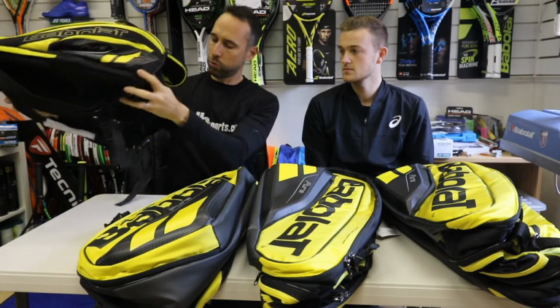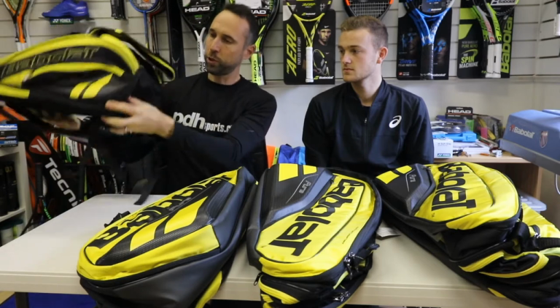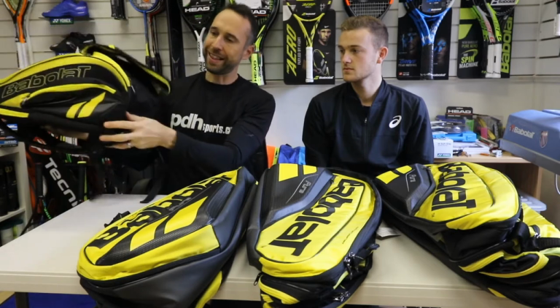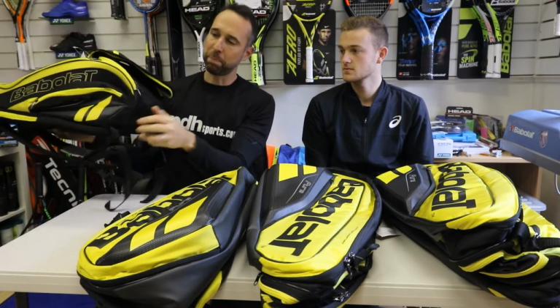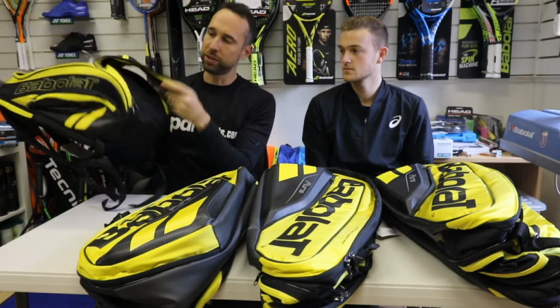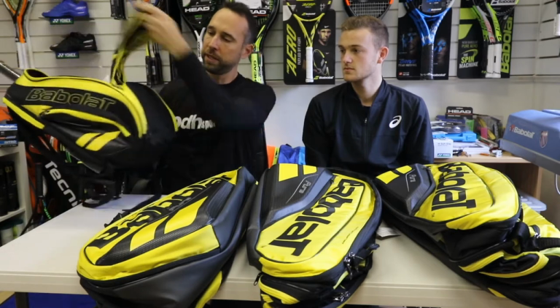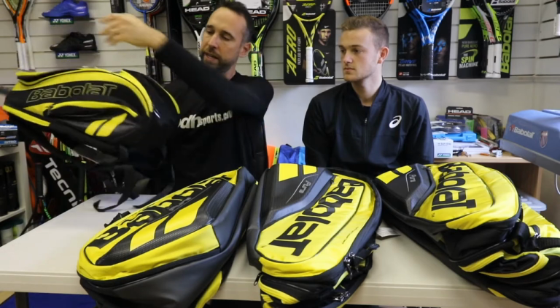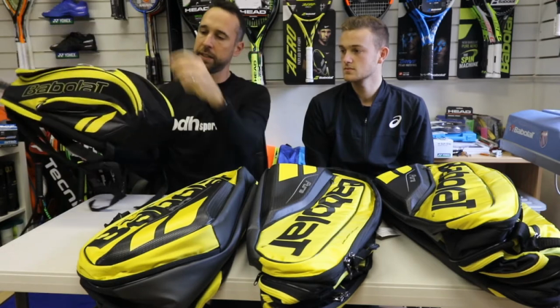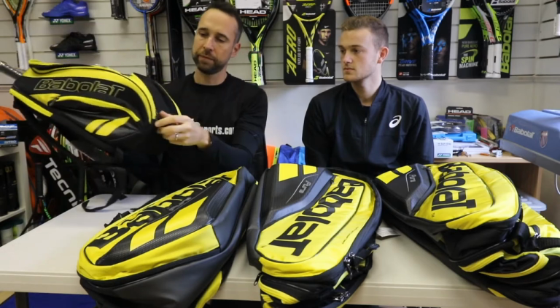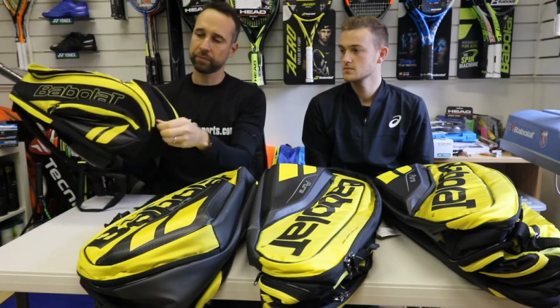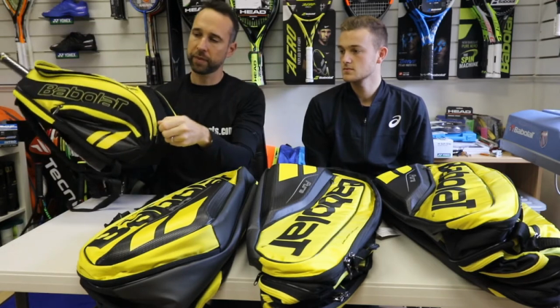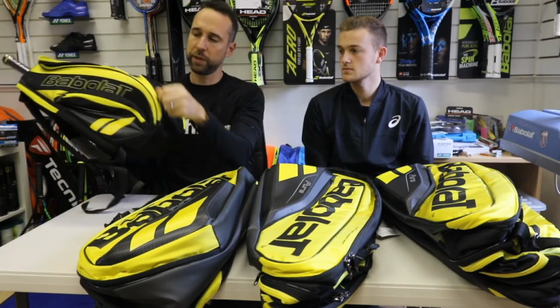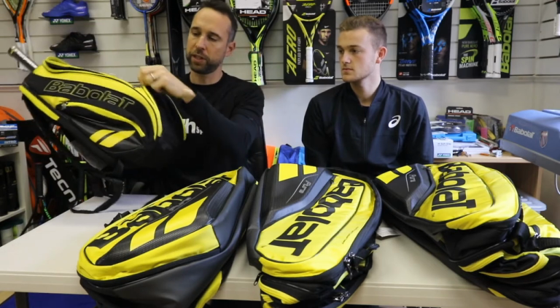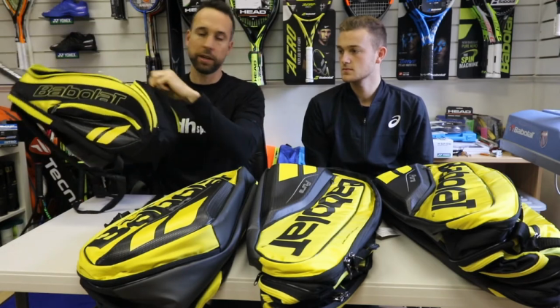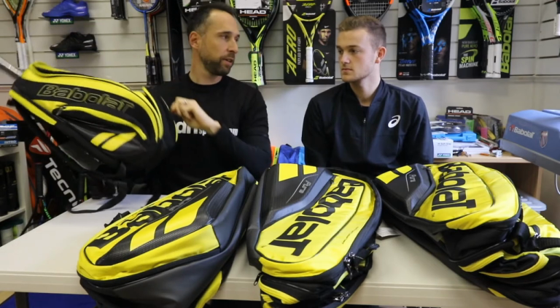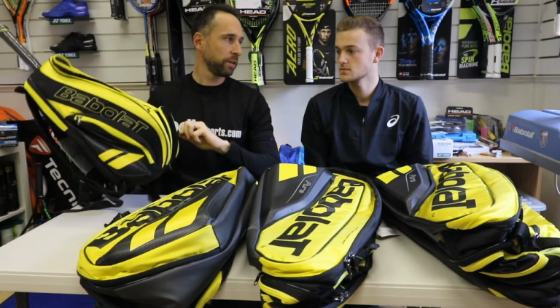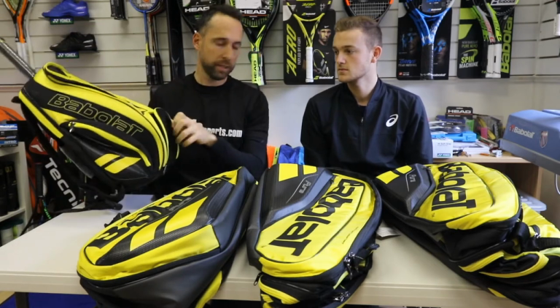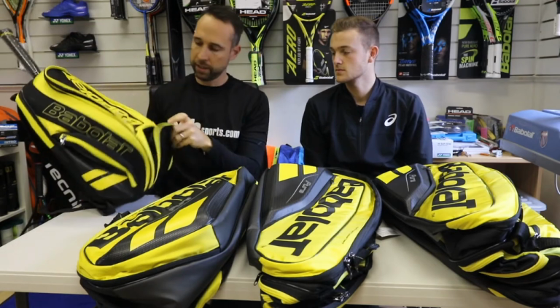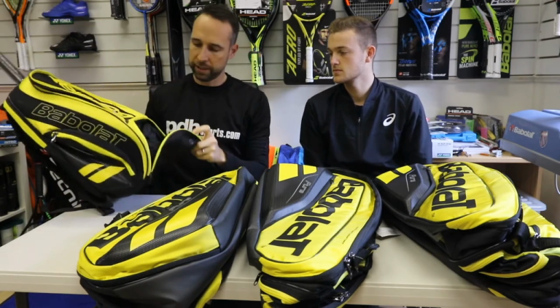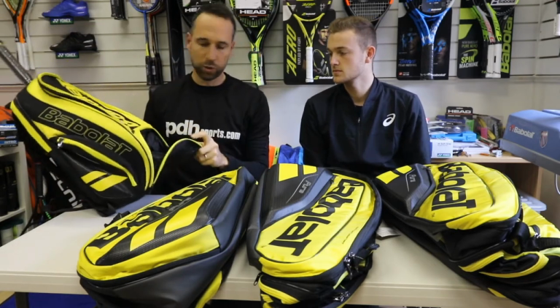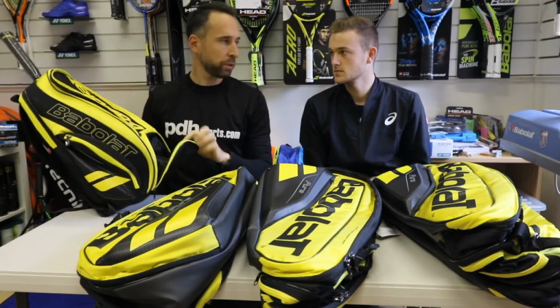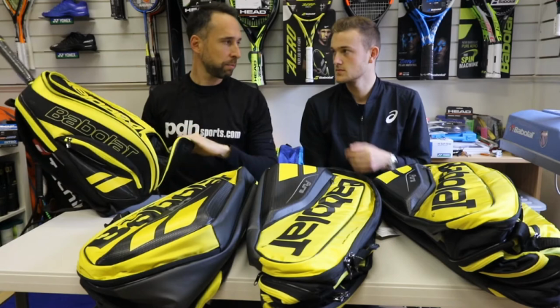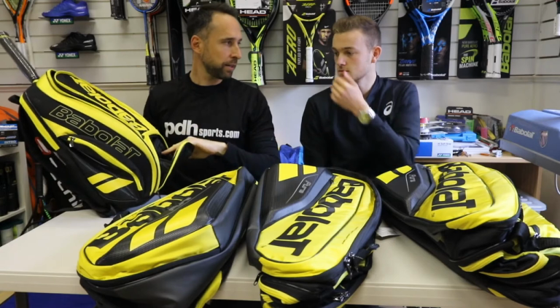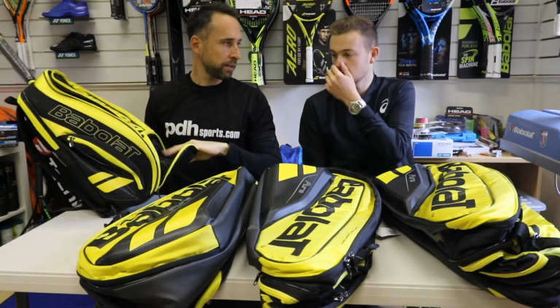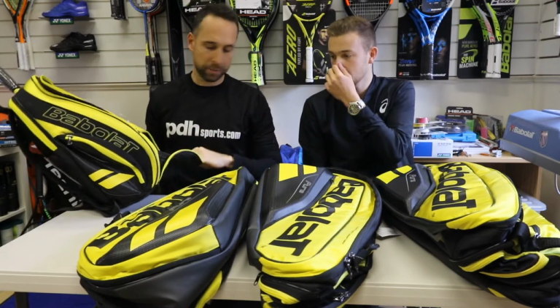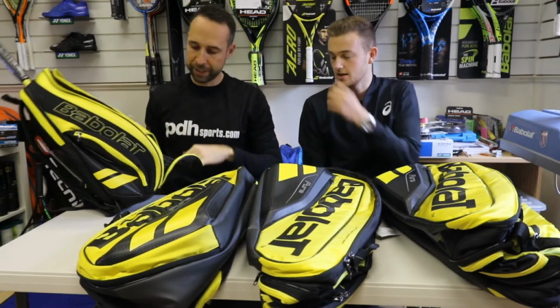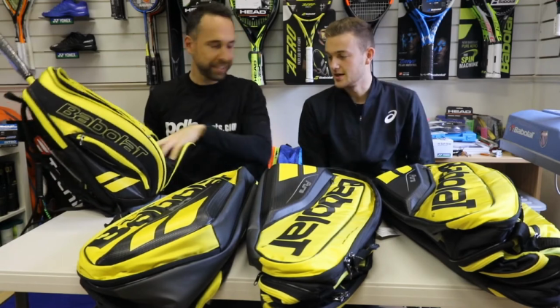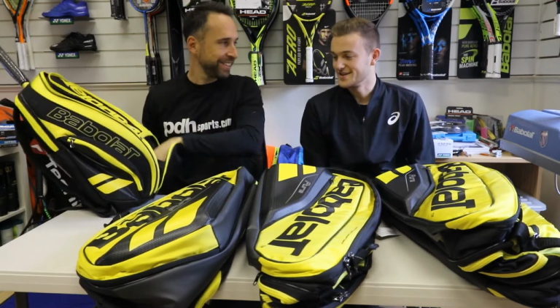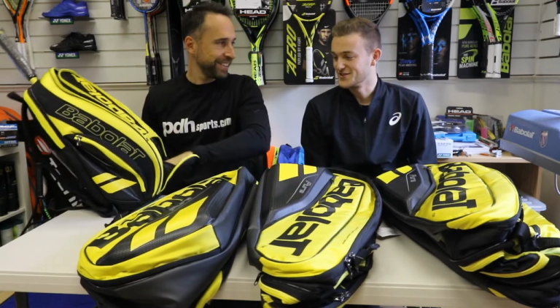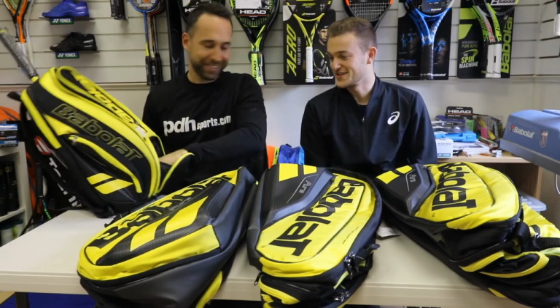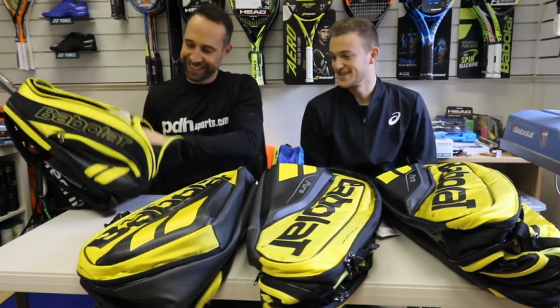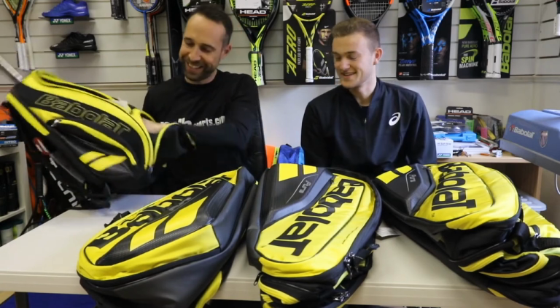Also at the bottom here — has your Wilson bag got one of these? It does, yeah.